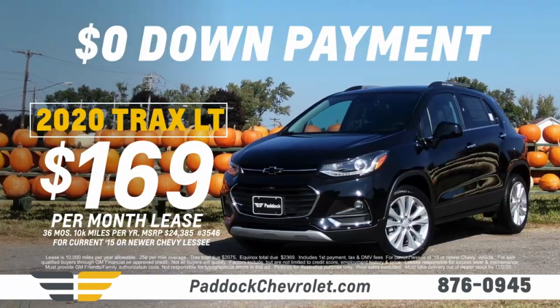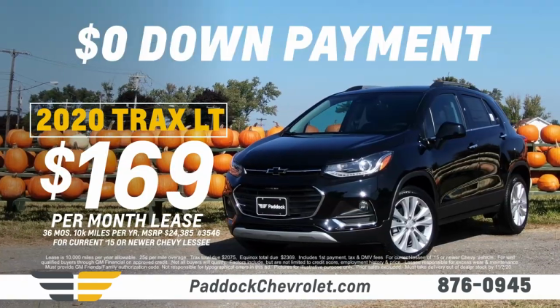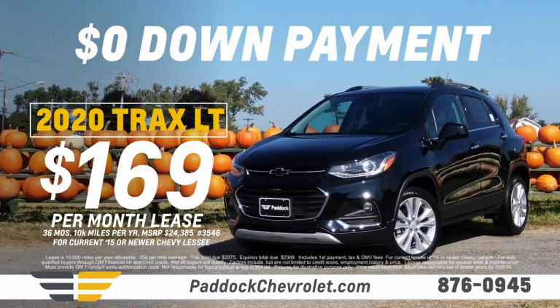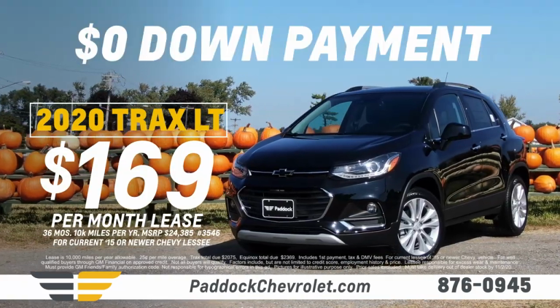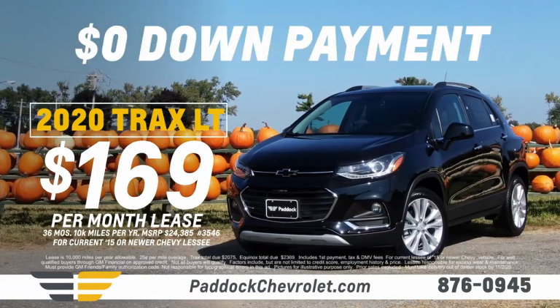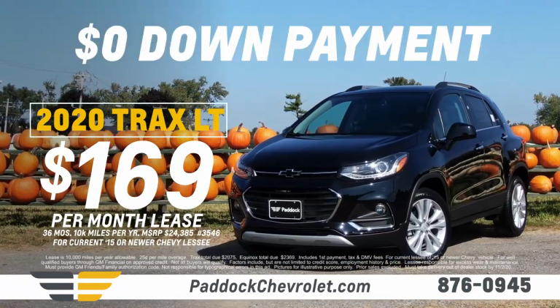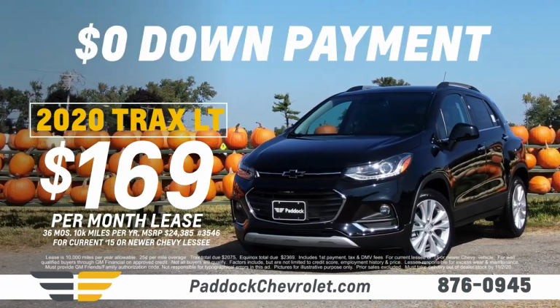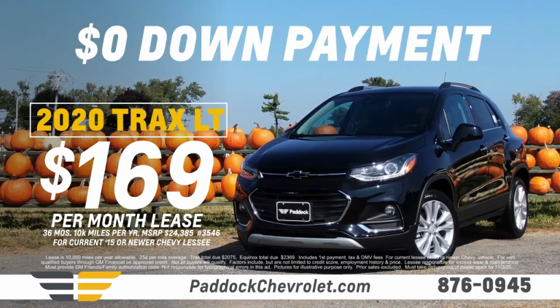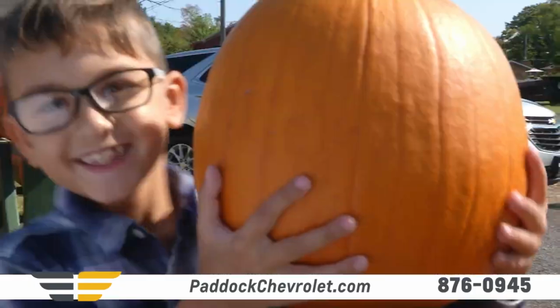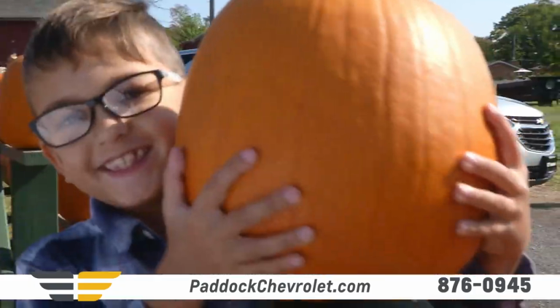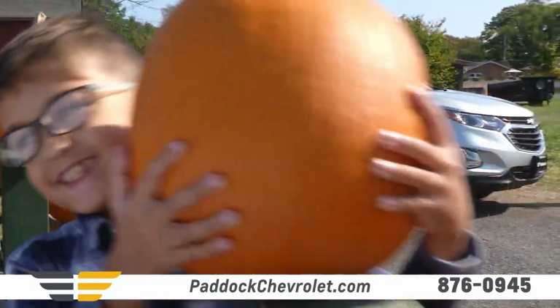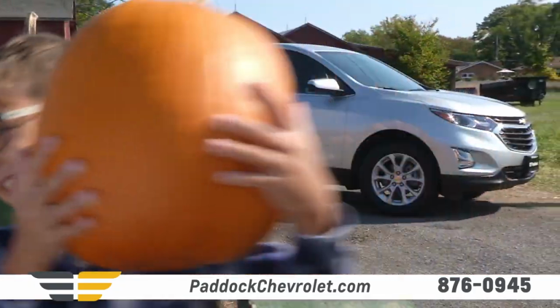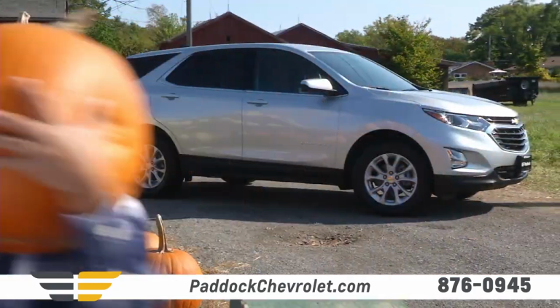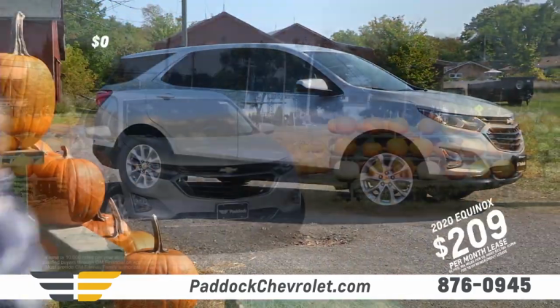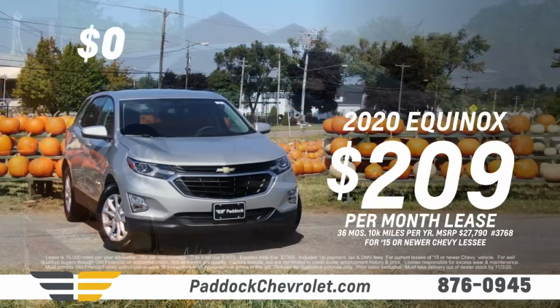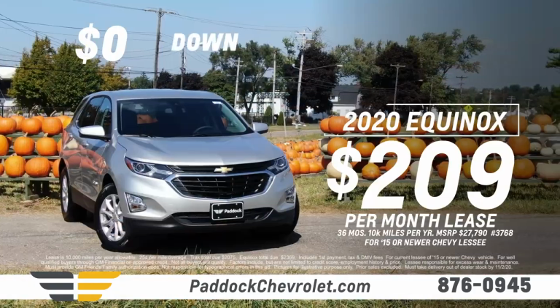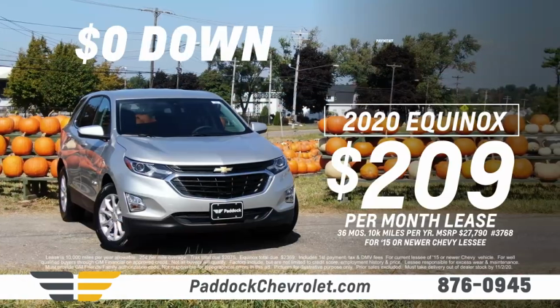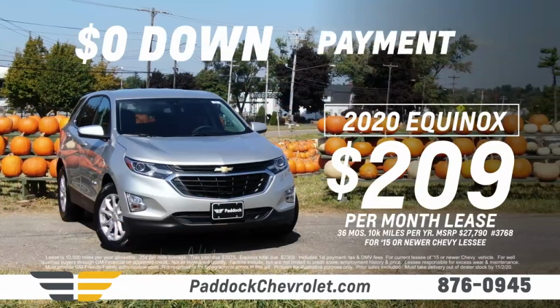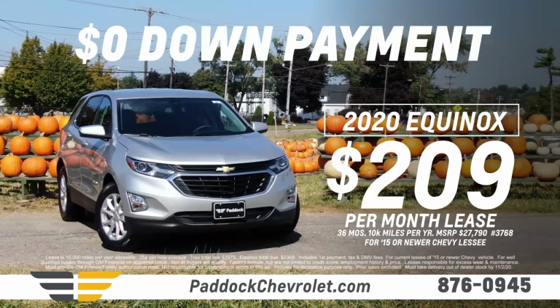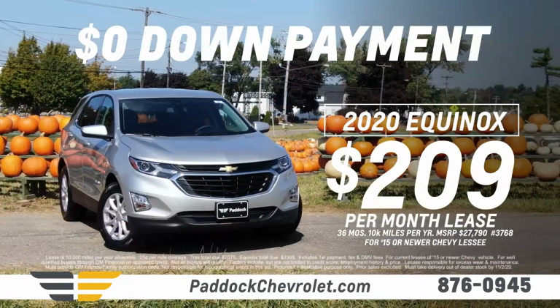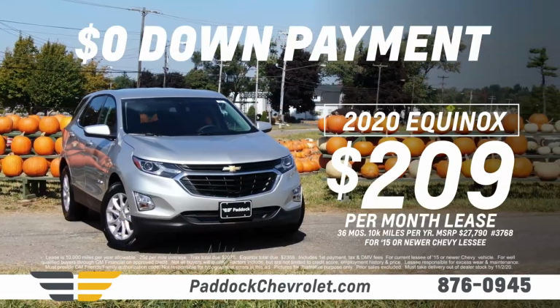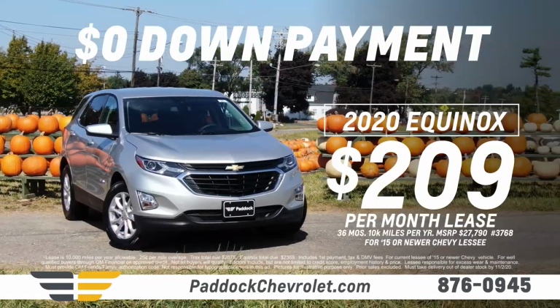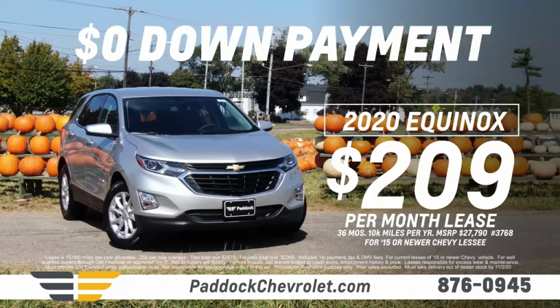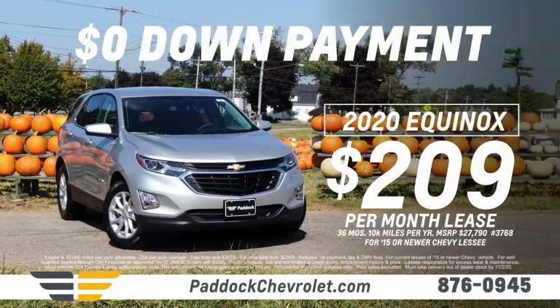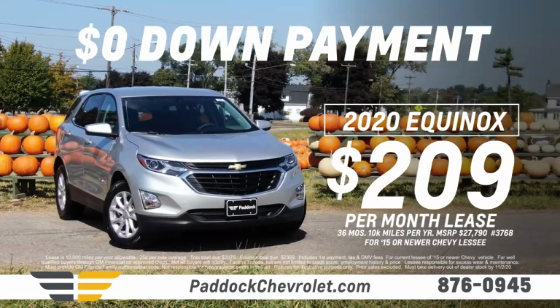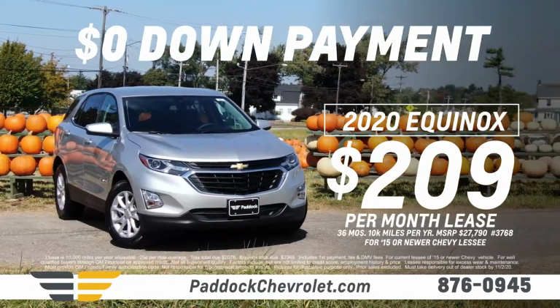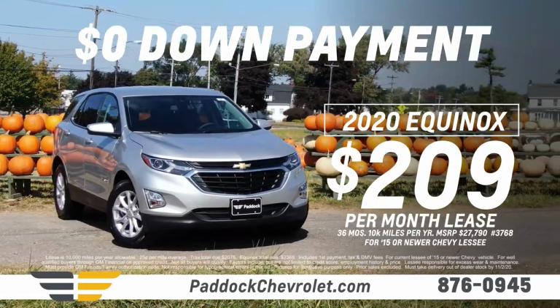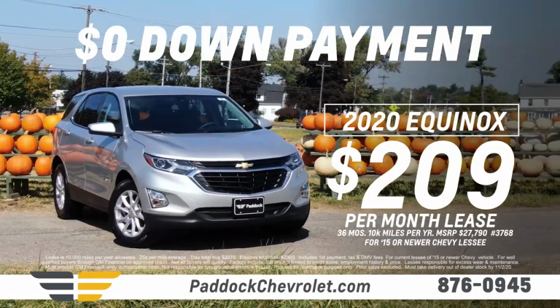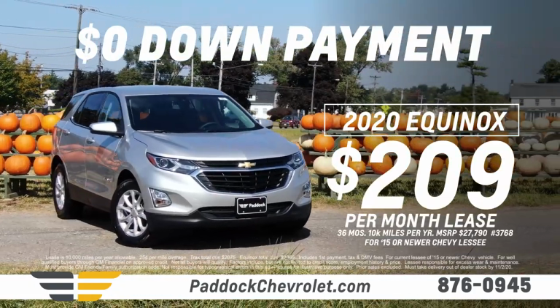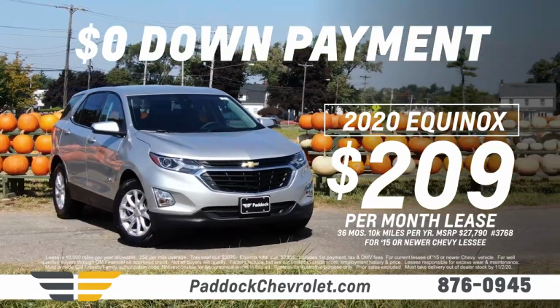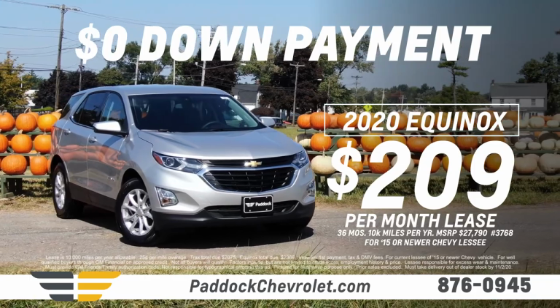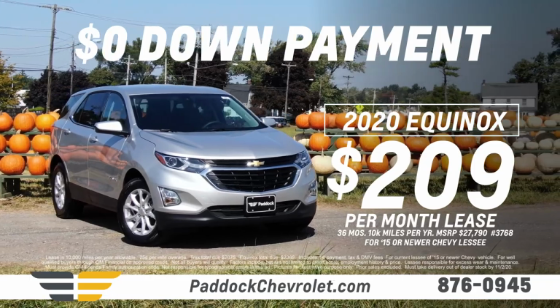No down payment, just $169. Go a bit bigger with a new Equinox, just $209. No down payment, only $209.